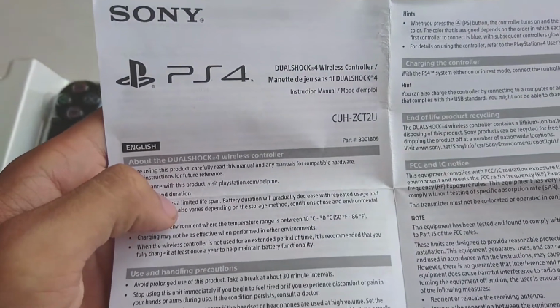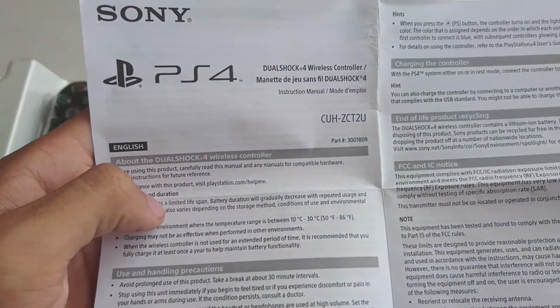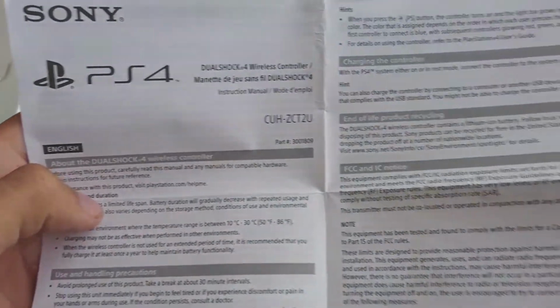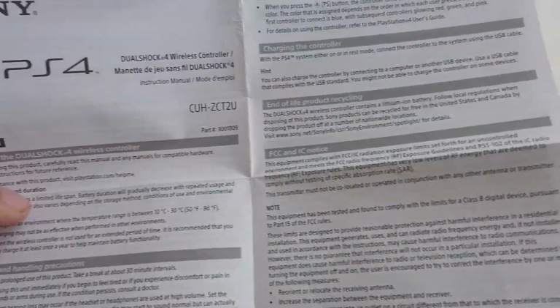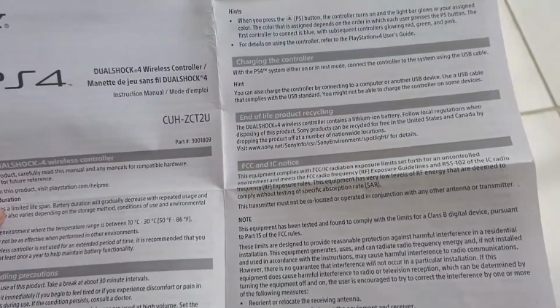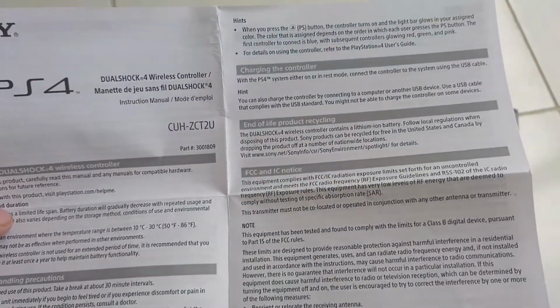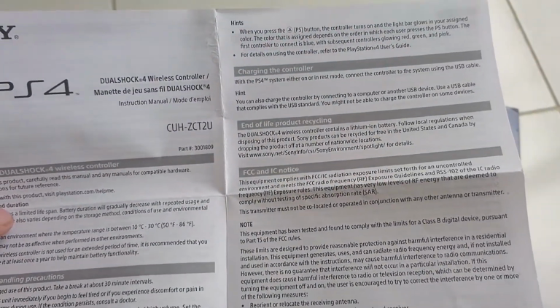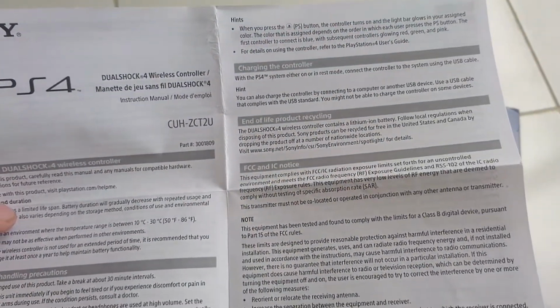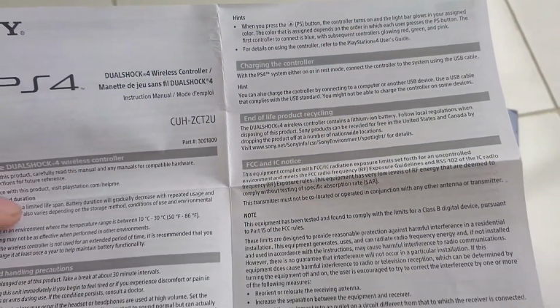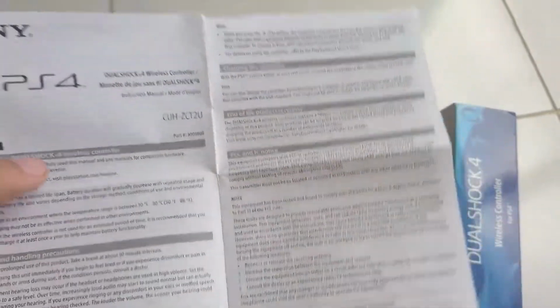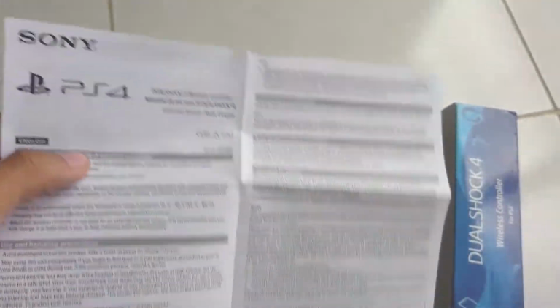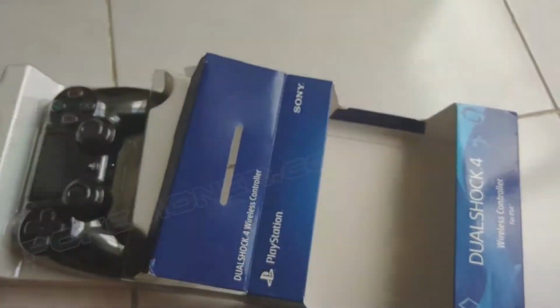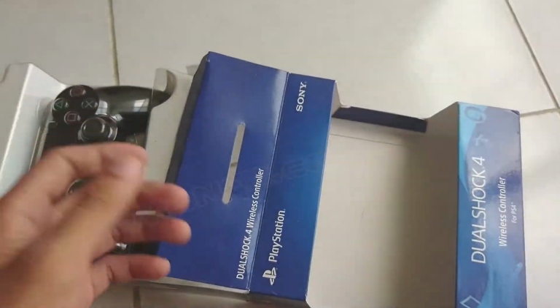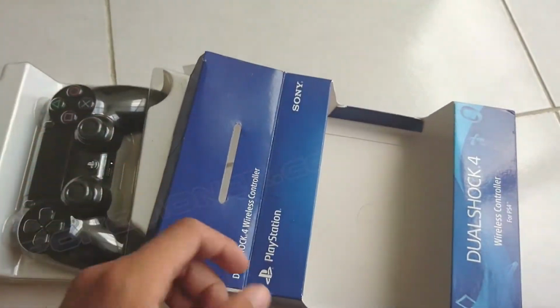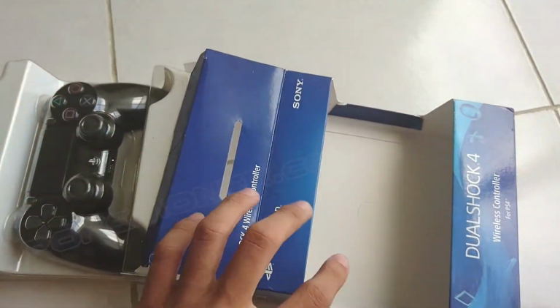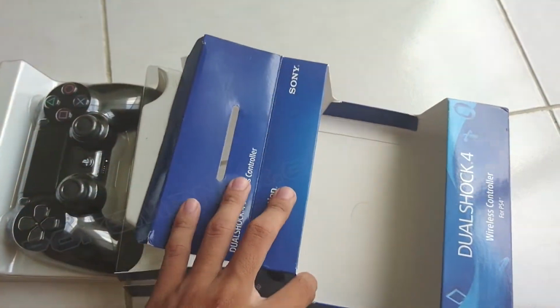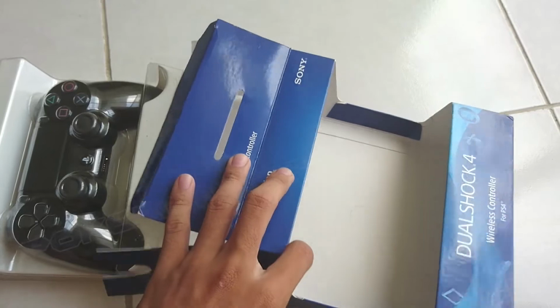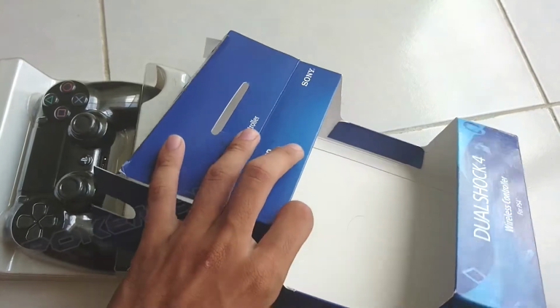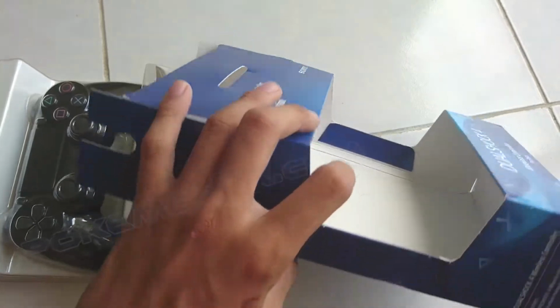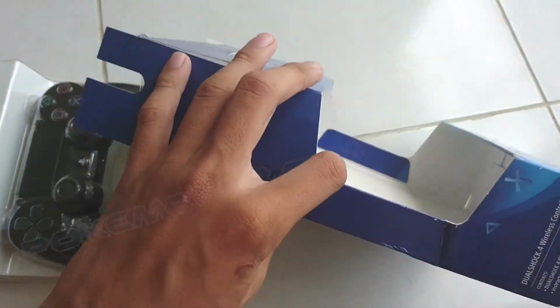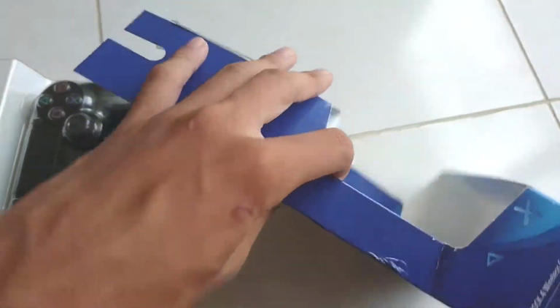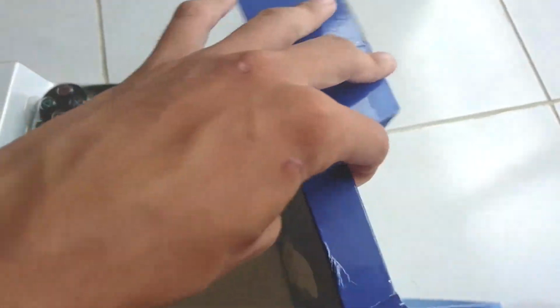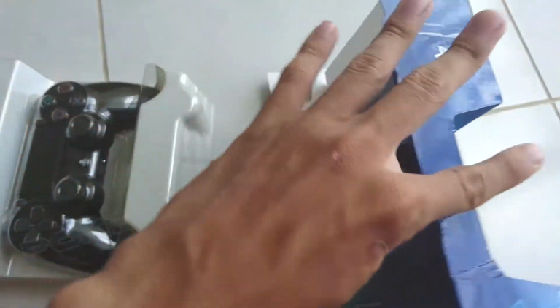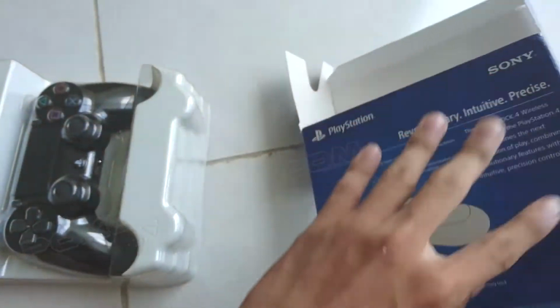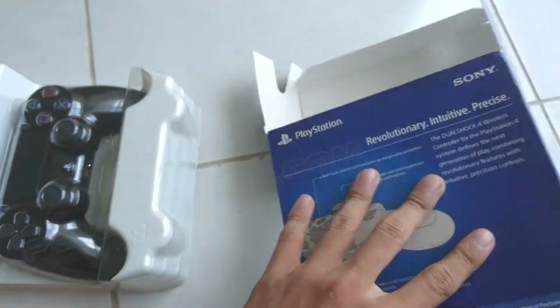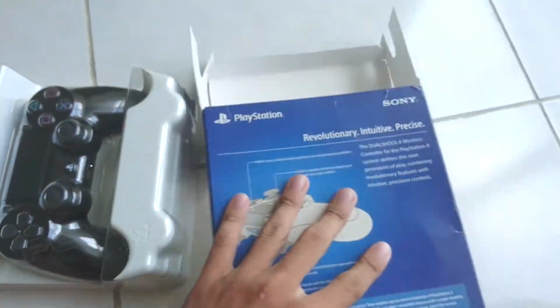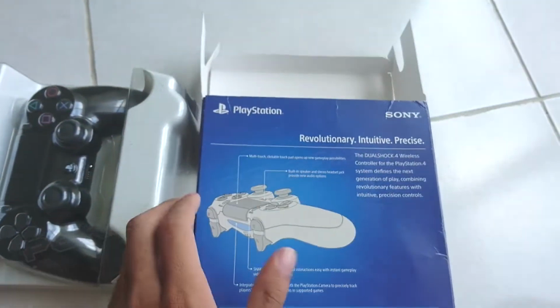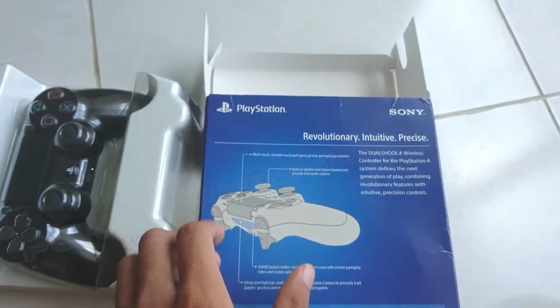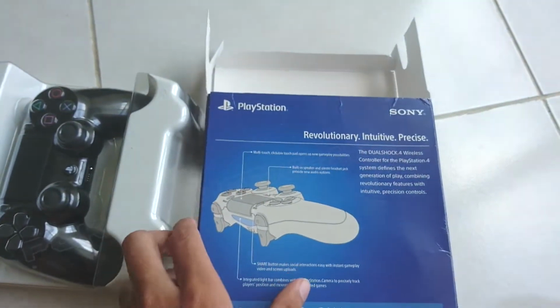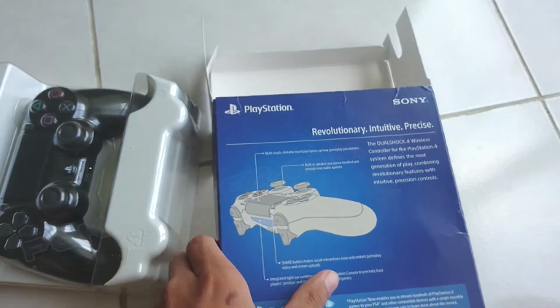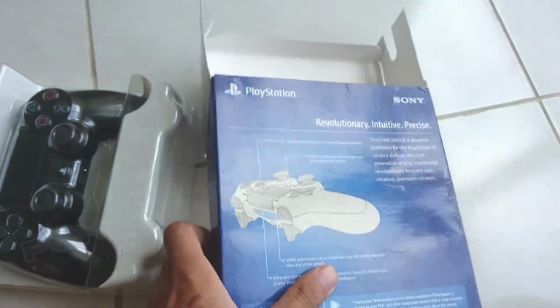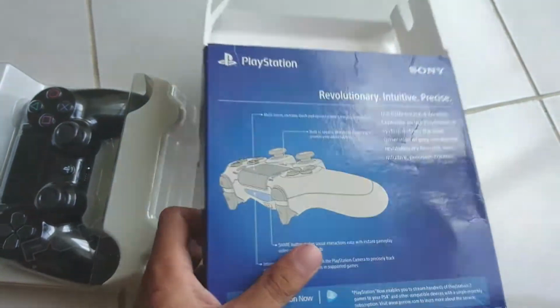I bought it for my PC for over $40 on Amazon. I will use it to play some games from PlayStation.